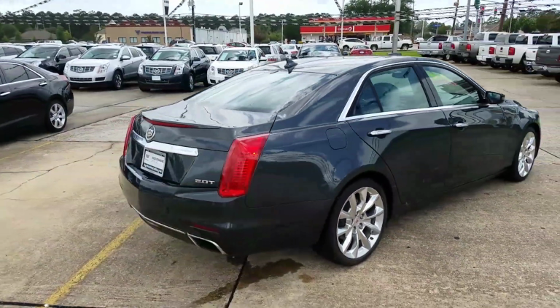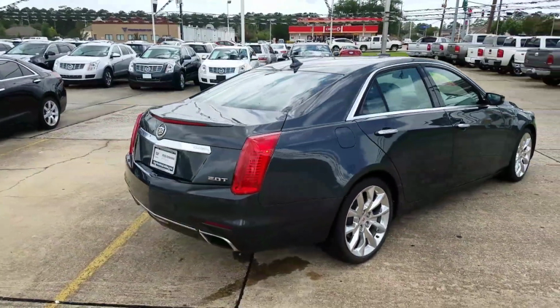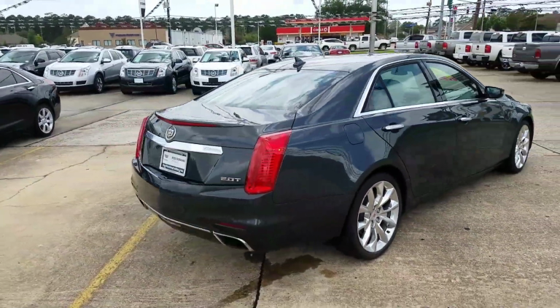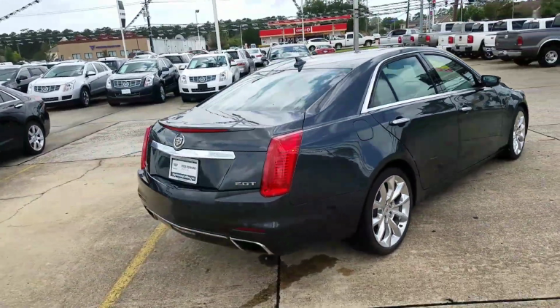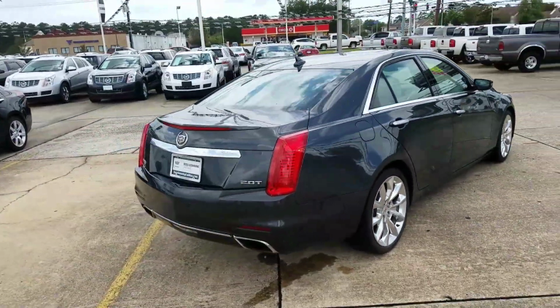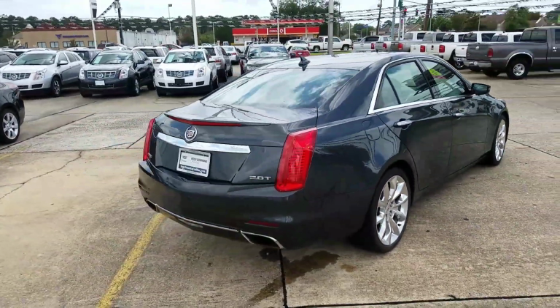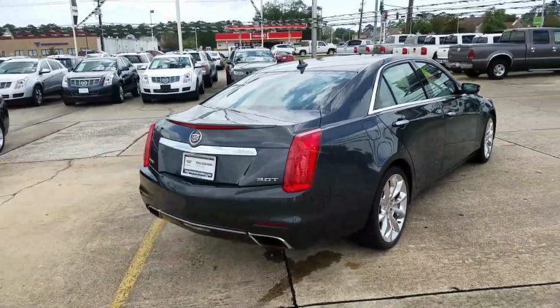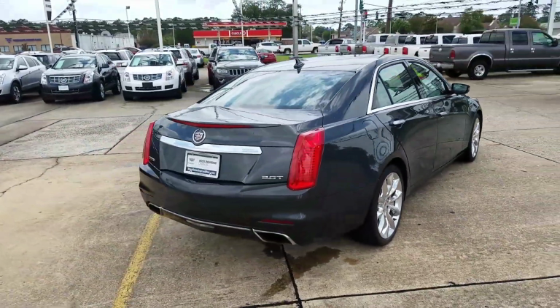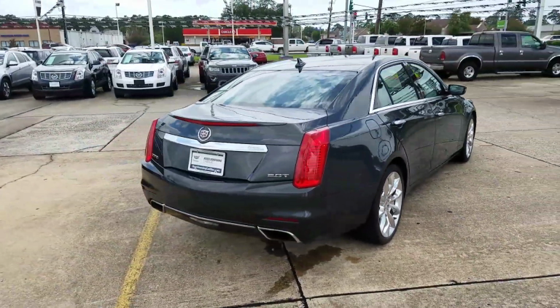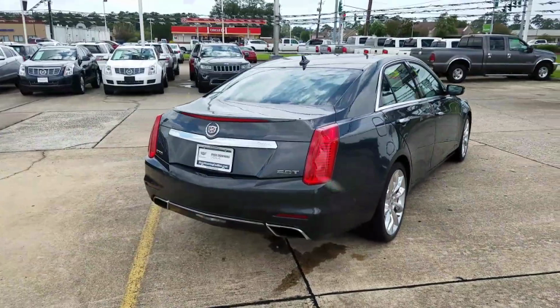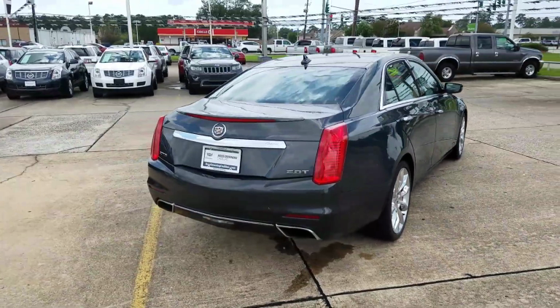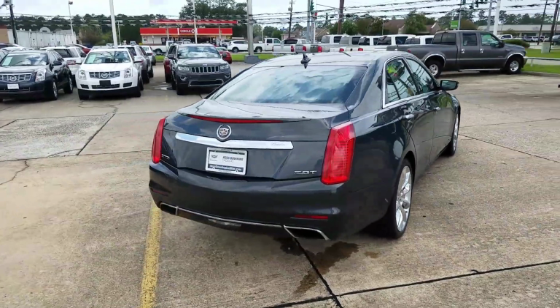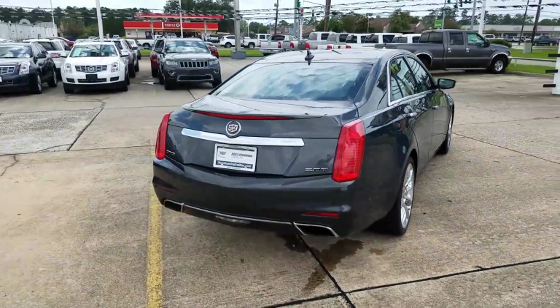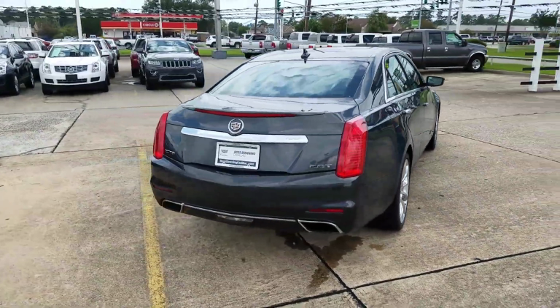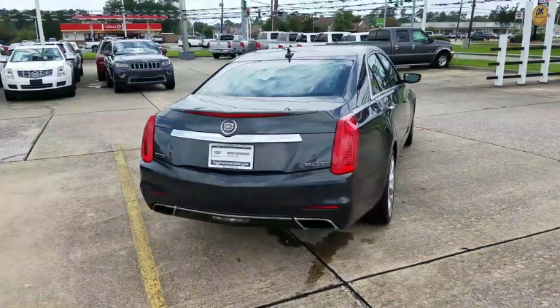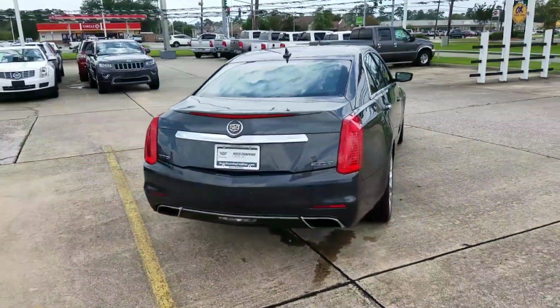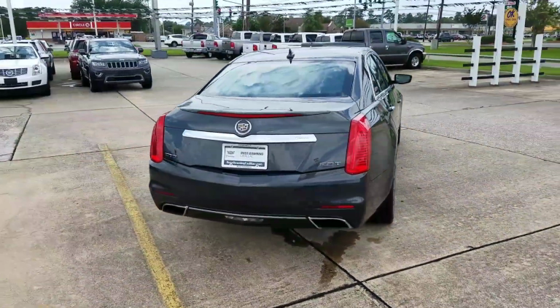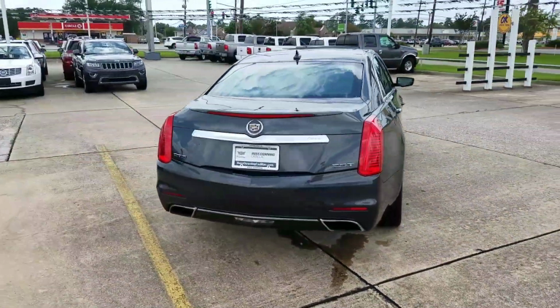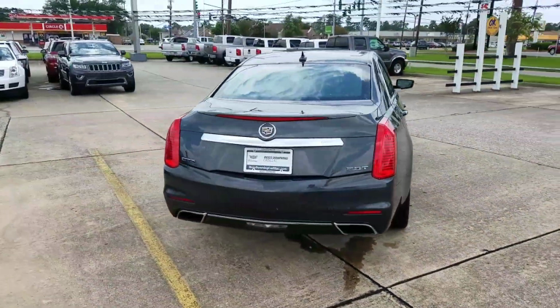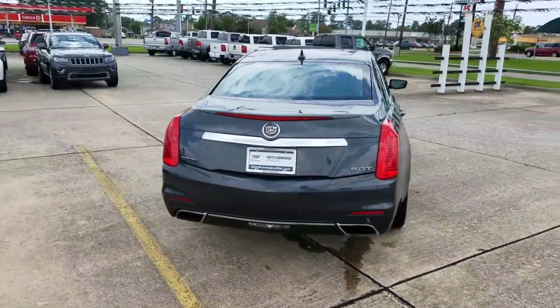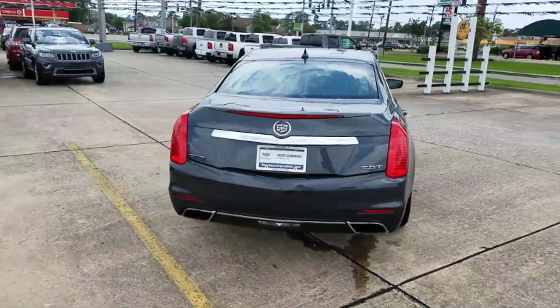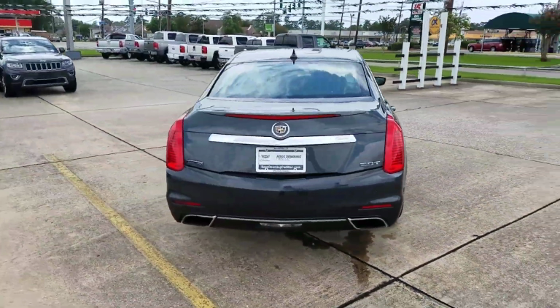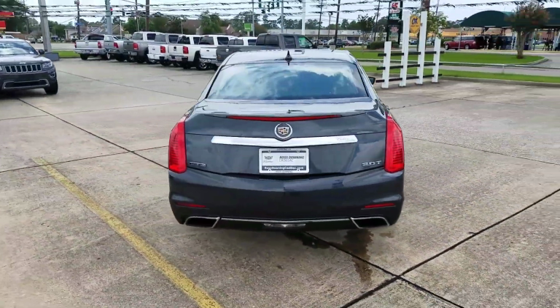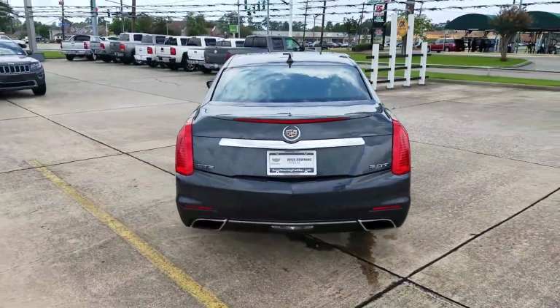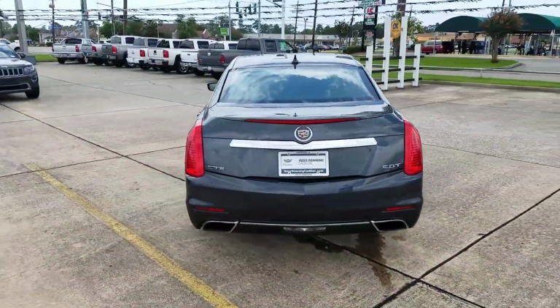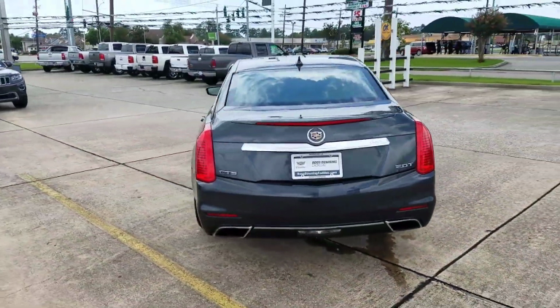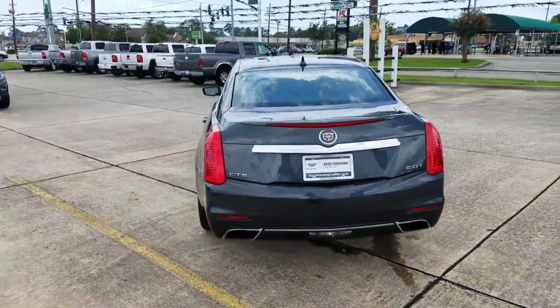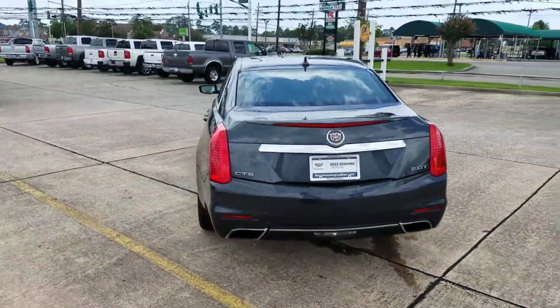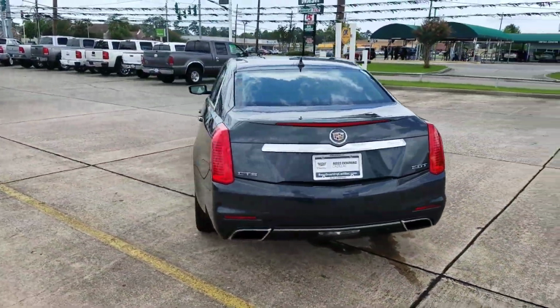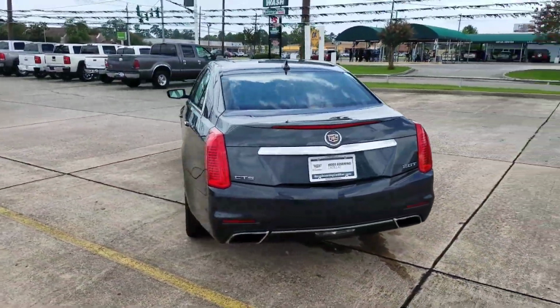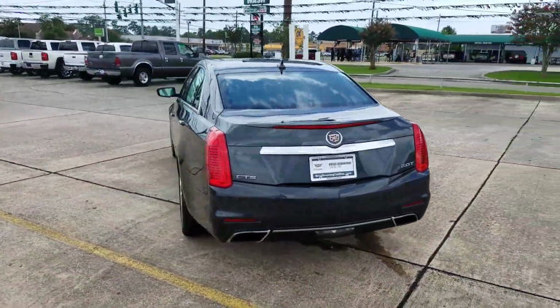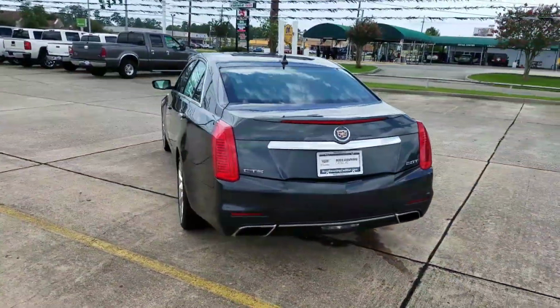This has the 2.0 turbo, same as what you've got now.